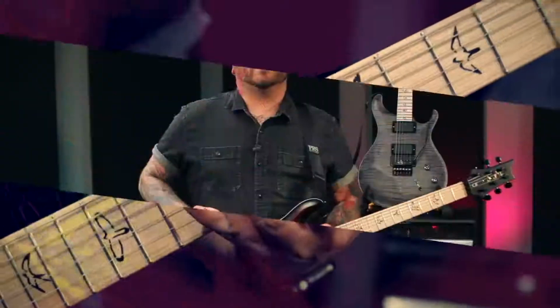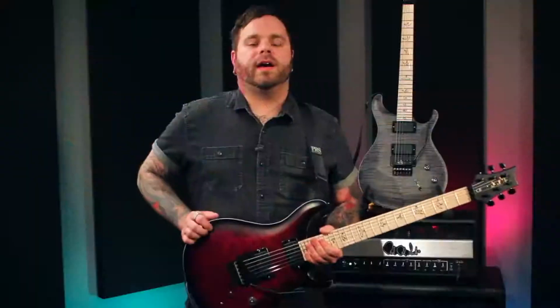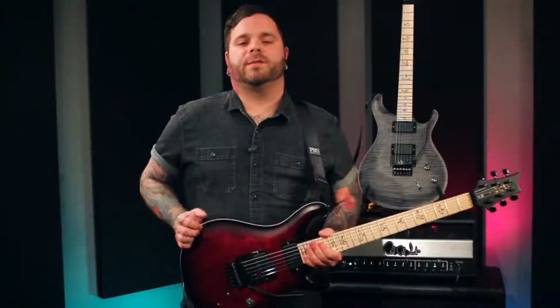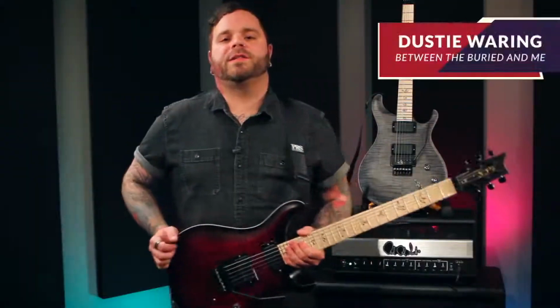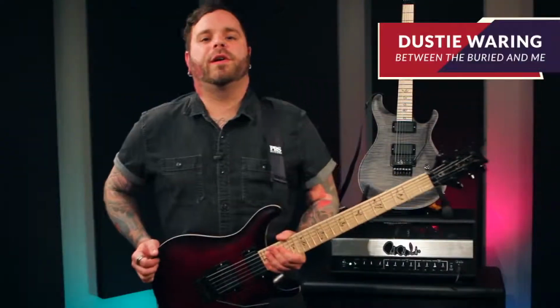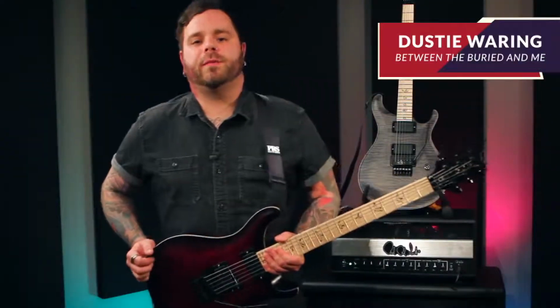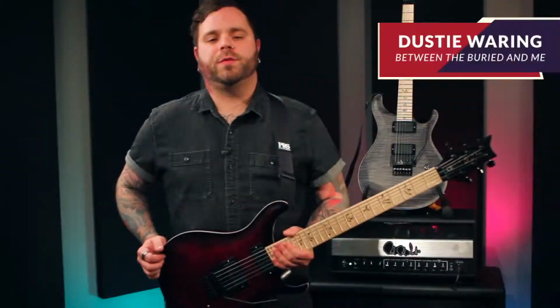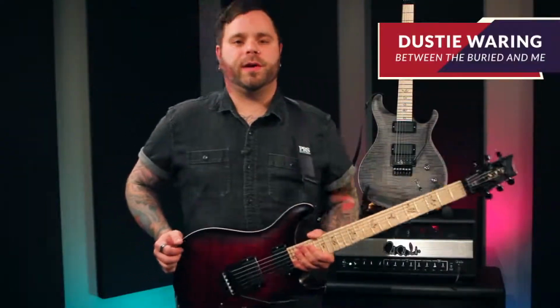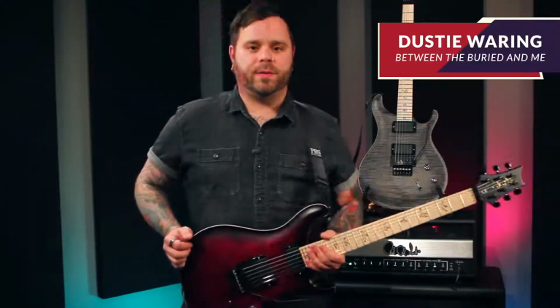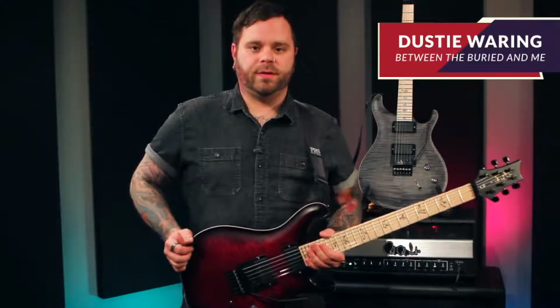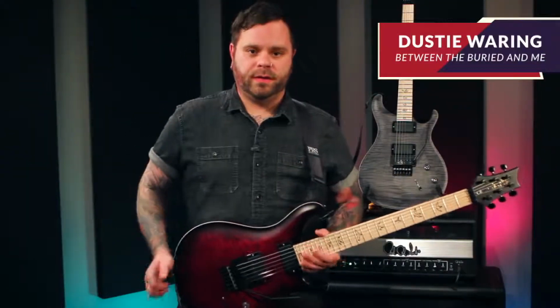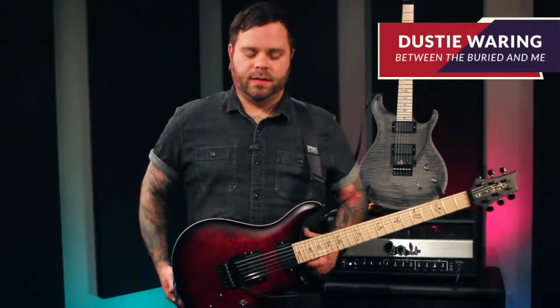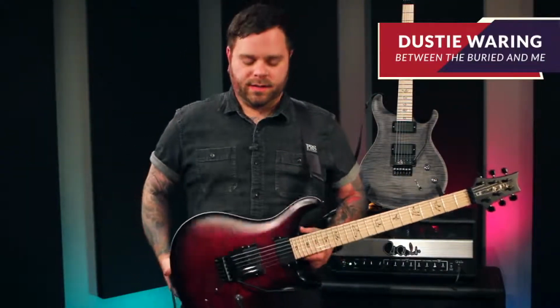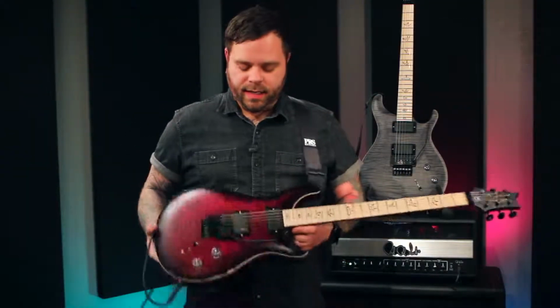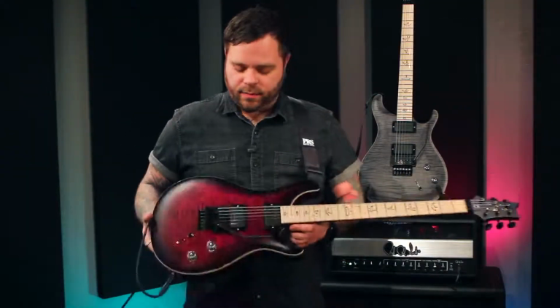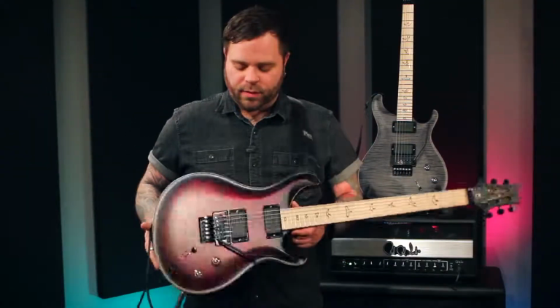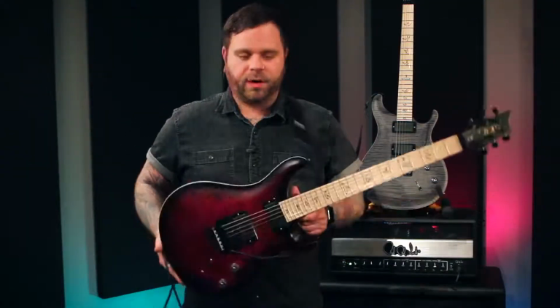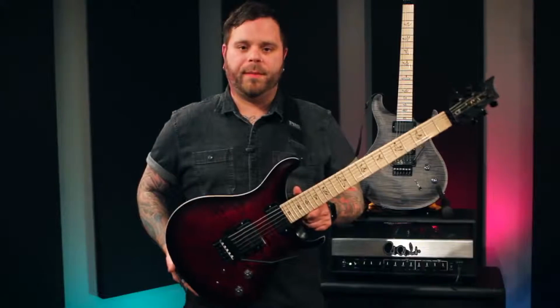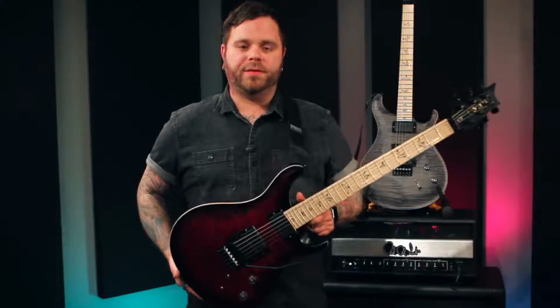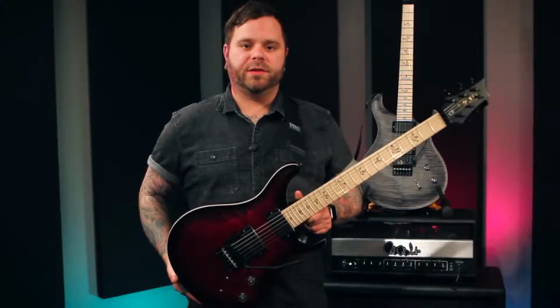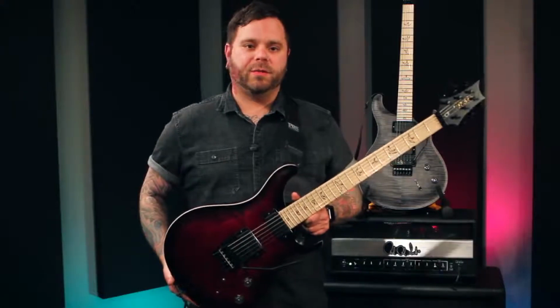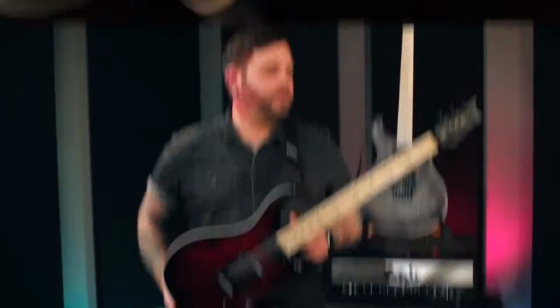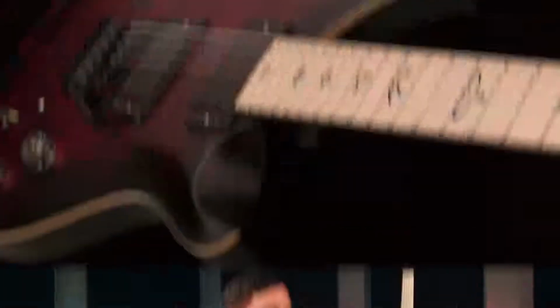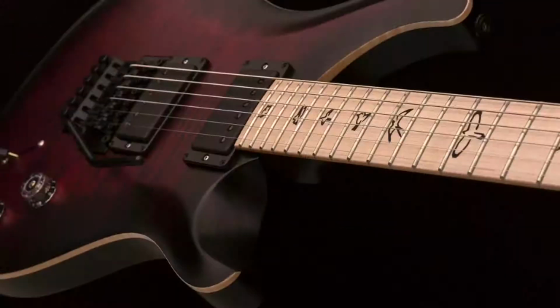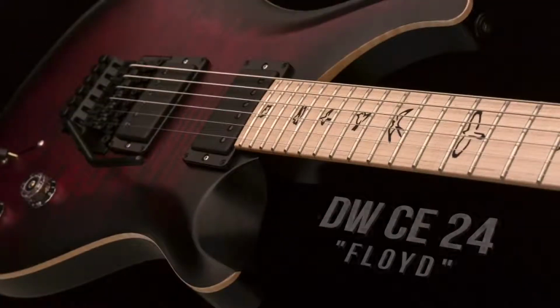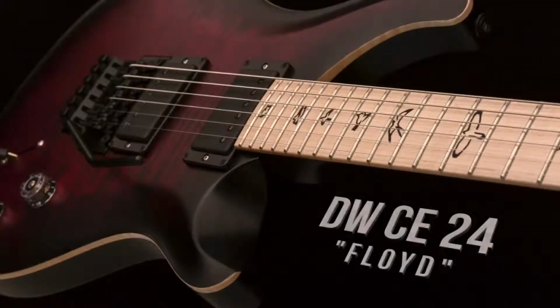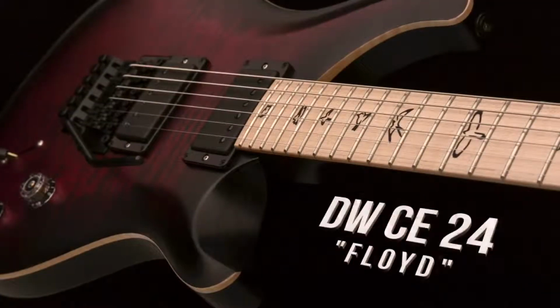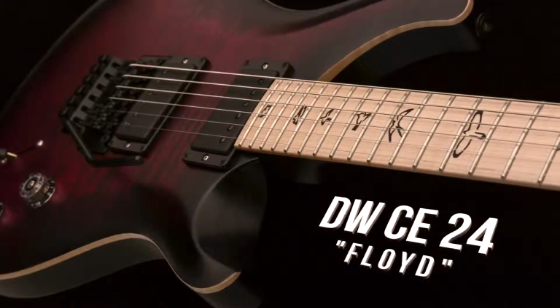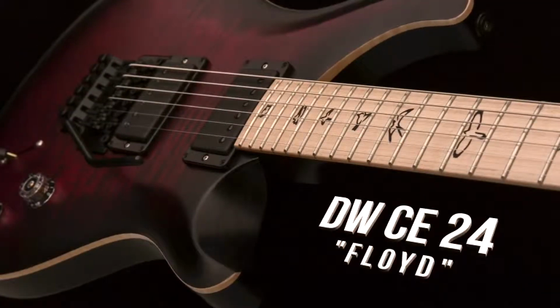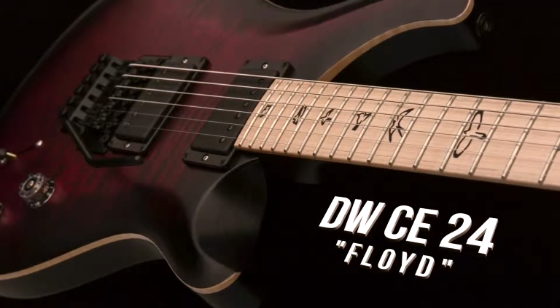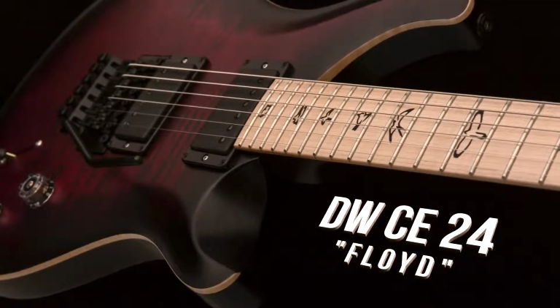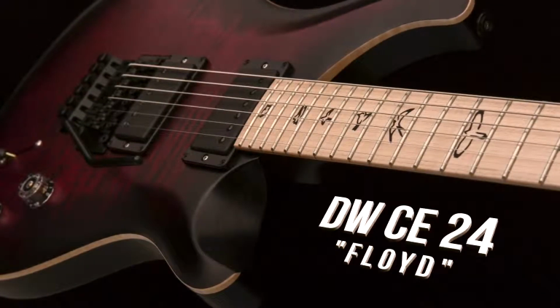Hey guys, I'm Dusty Waring from Between the Buried and Me. Today we're going to talk about my new signature model — it's the DWC E24 Floyd.